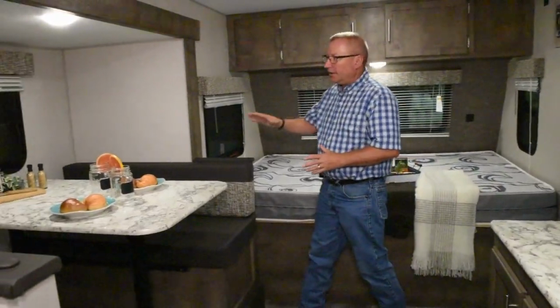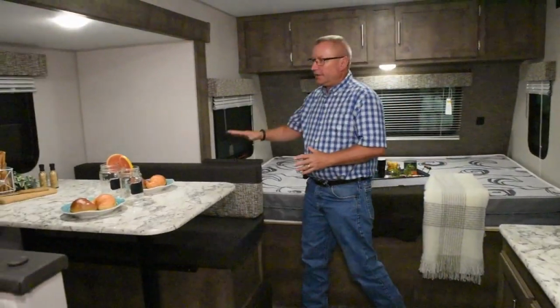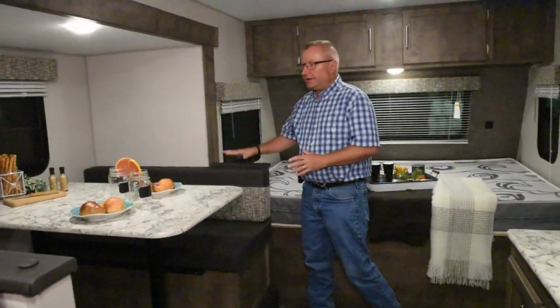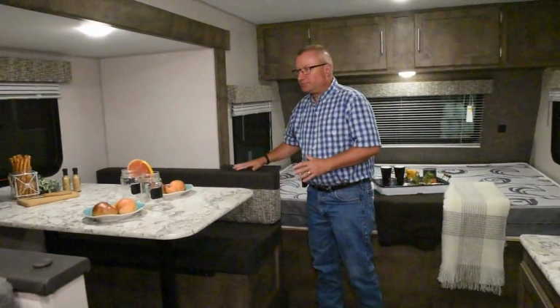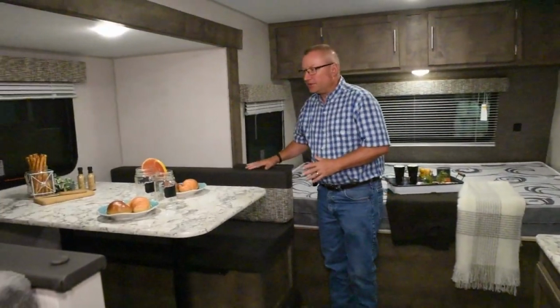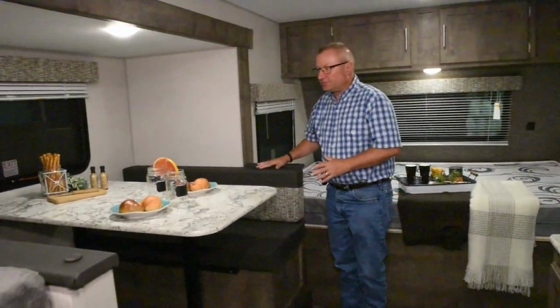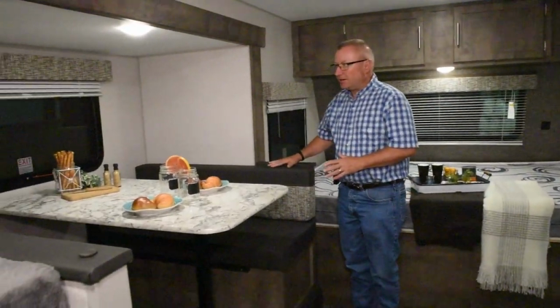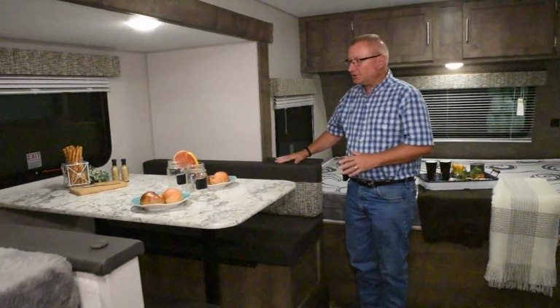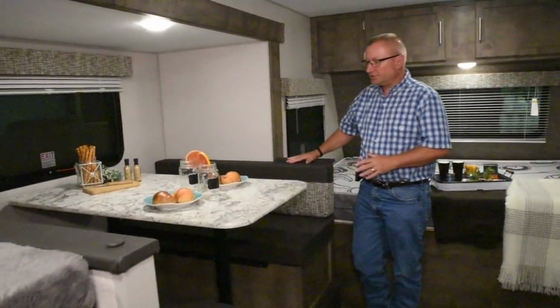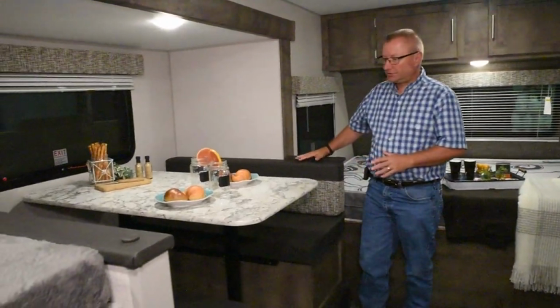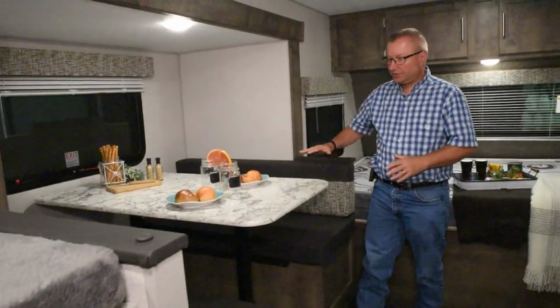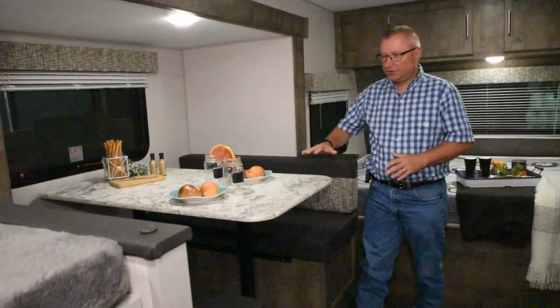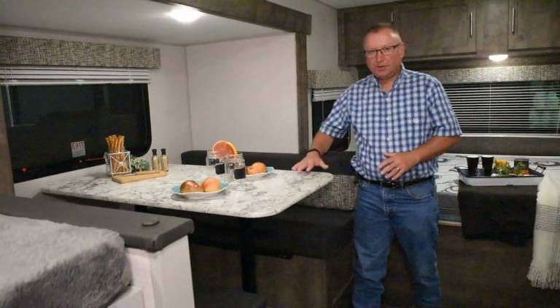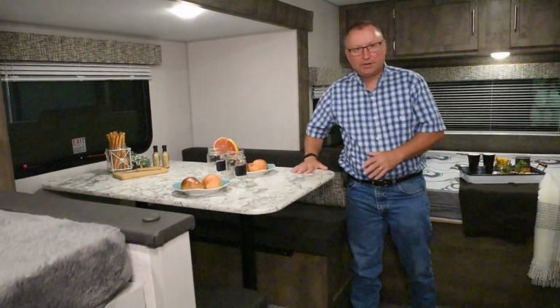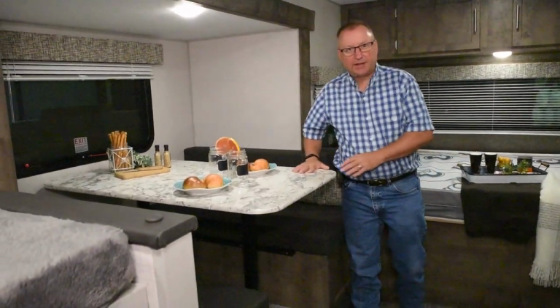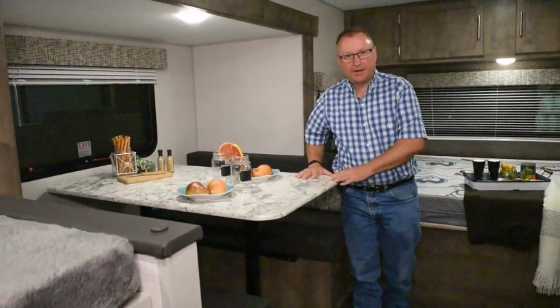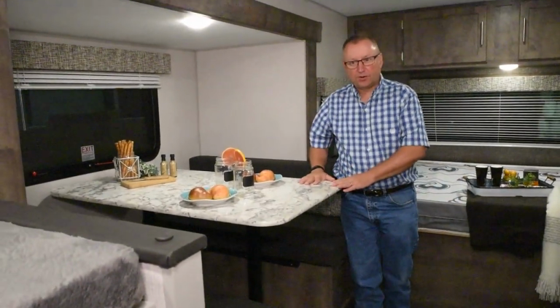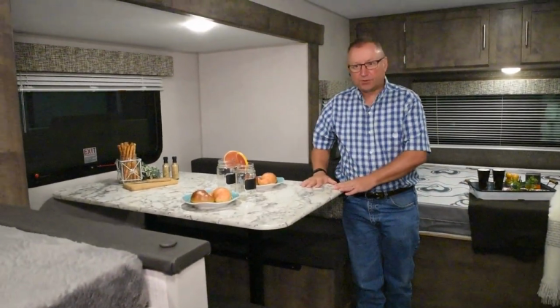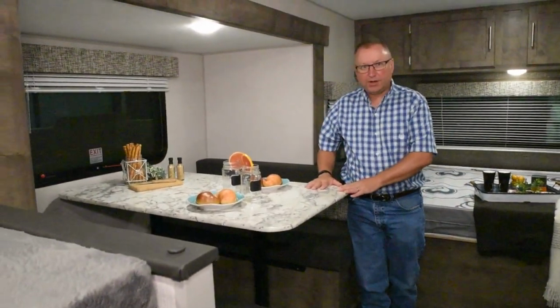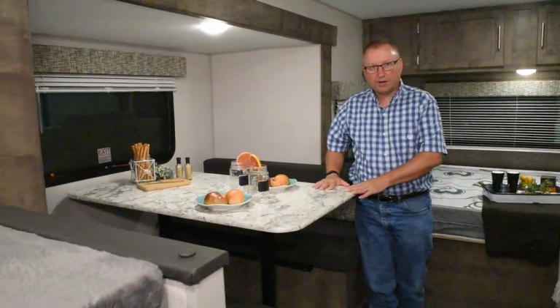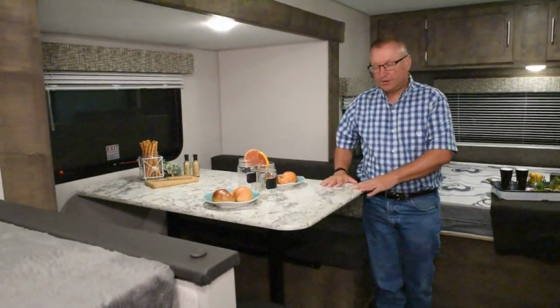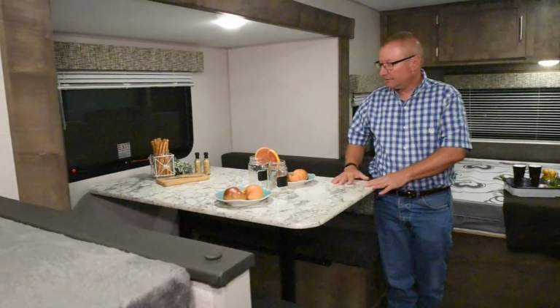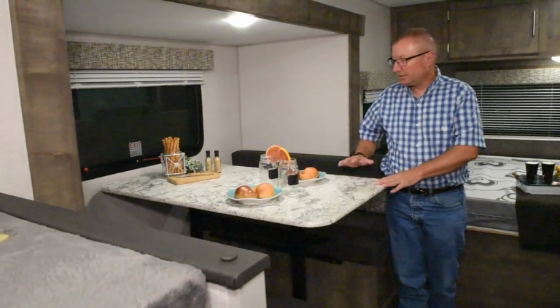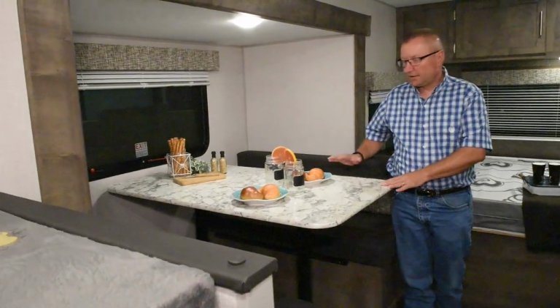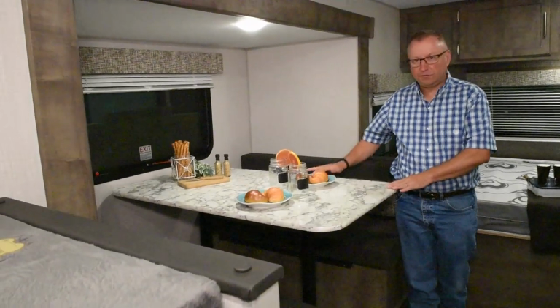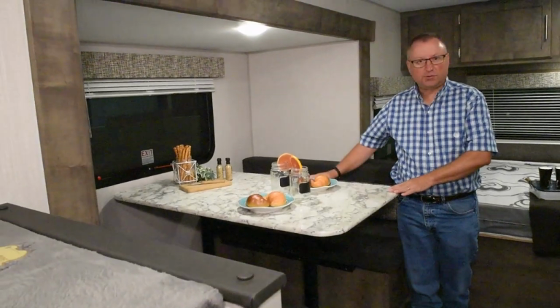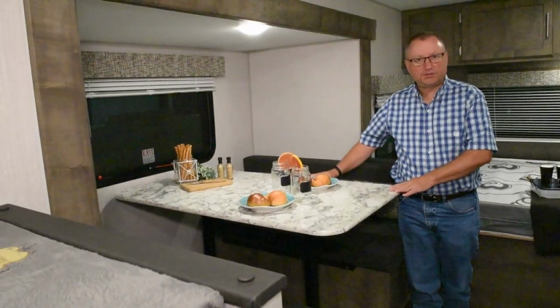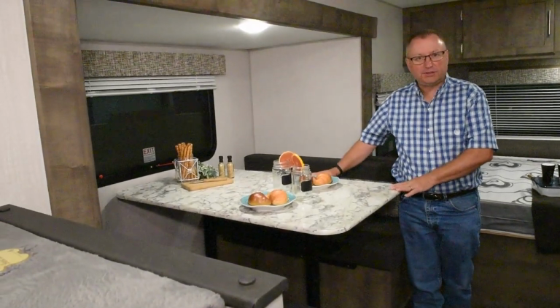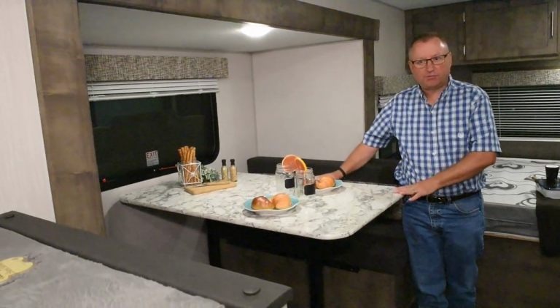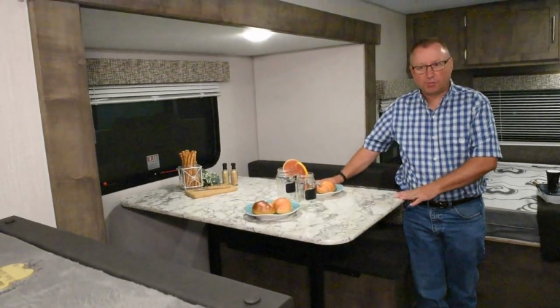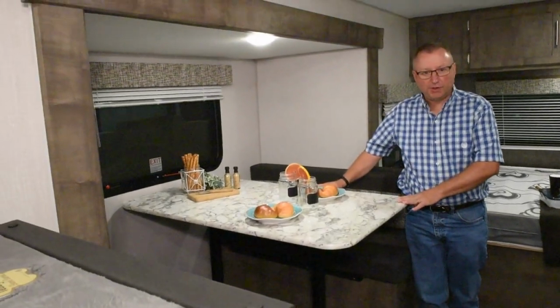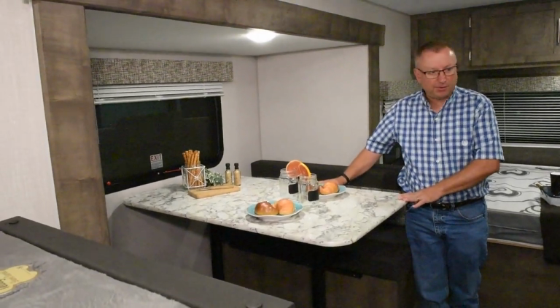Nice big spacious dinette over here, comfortably seats four people.